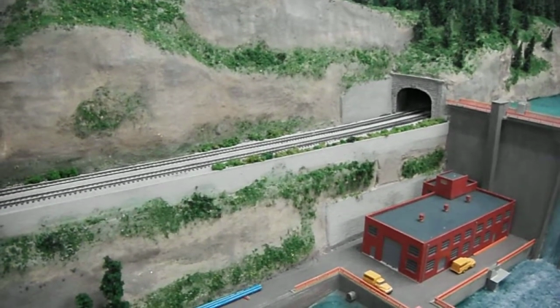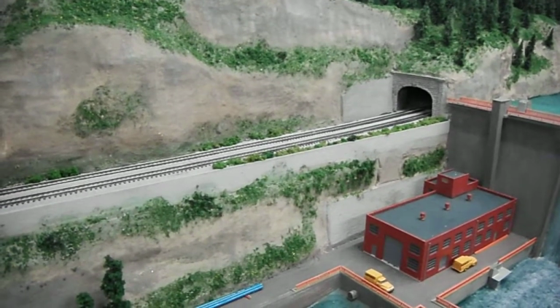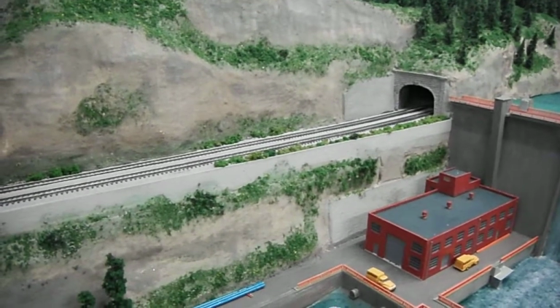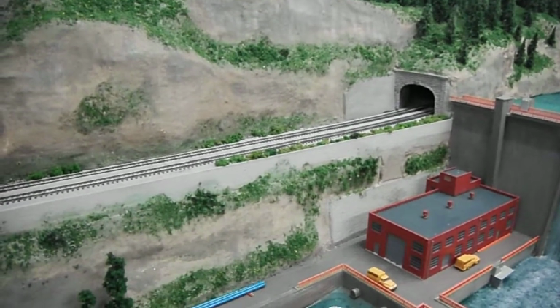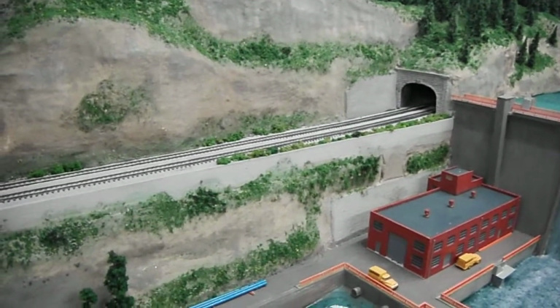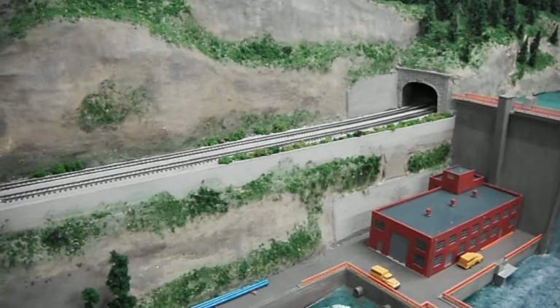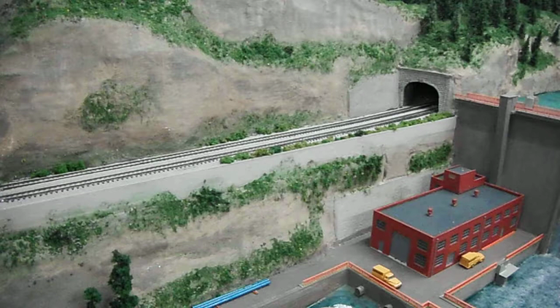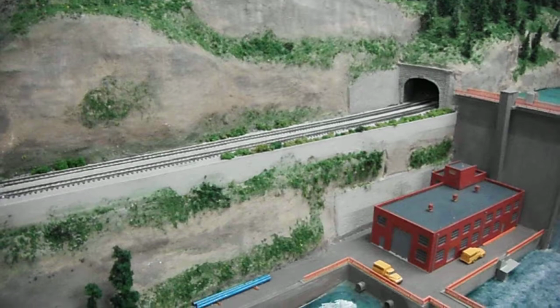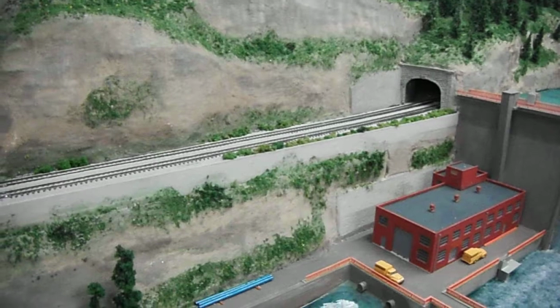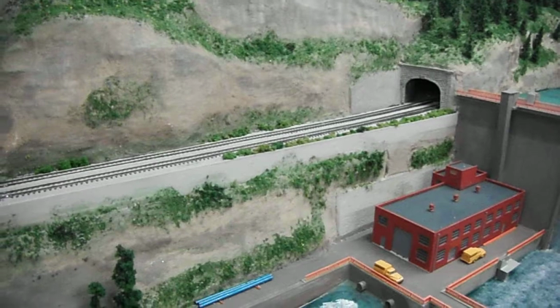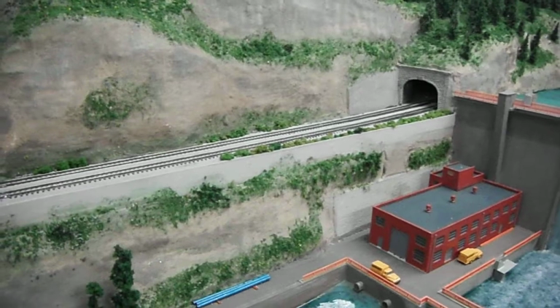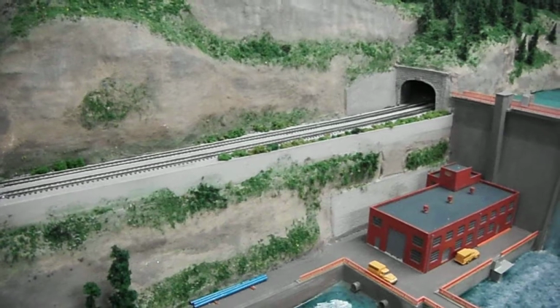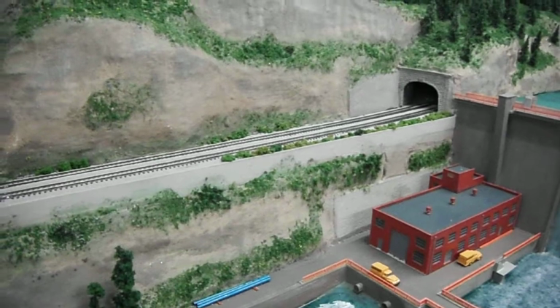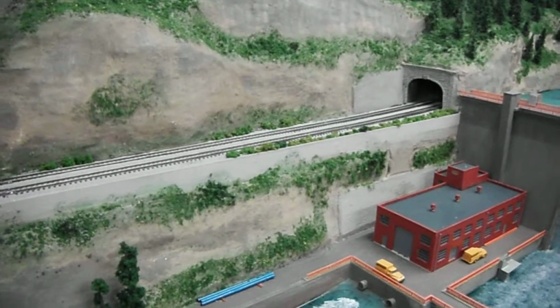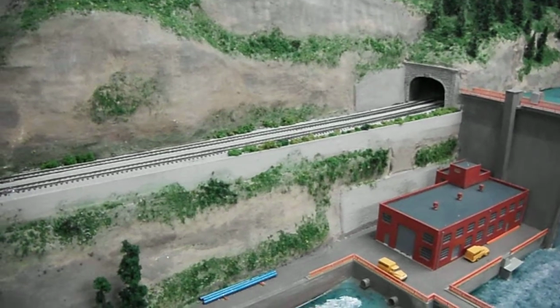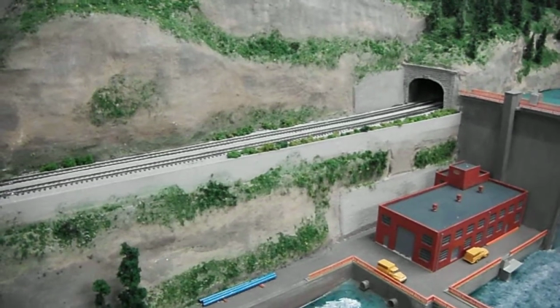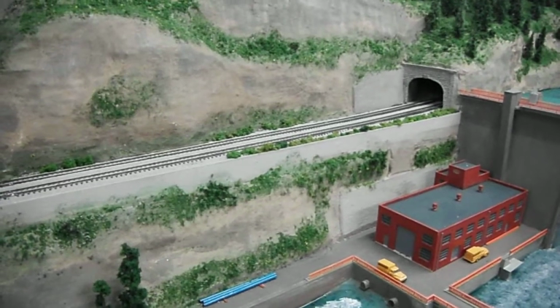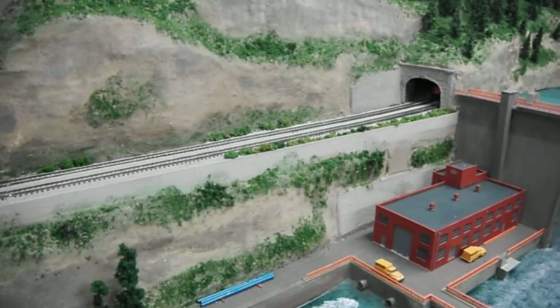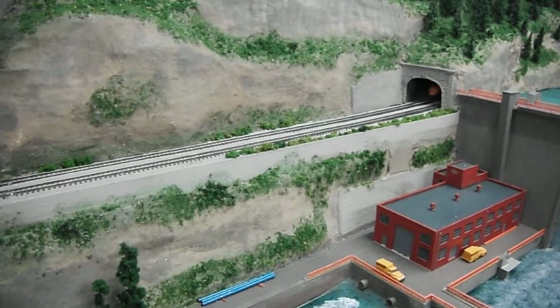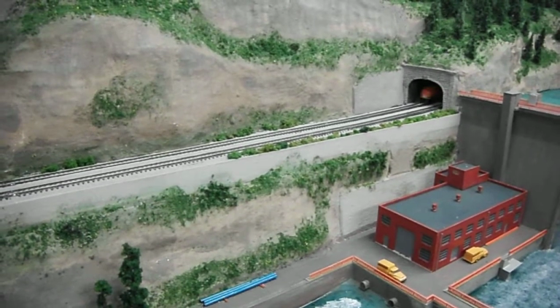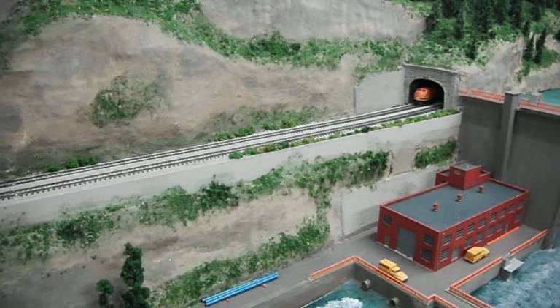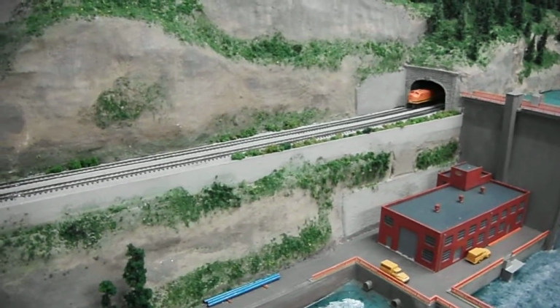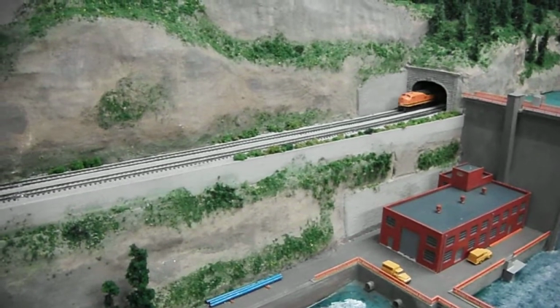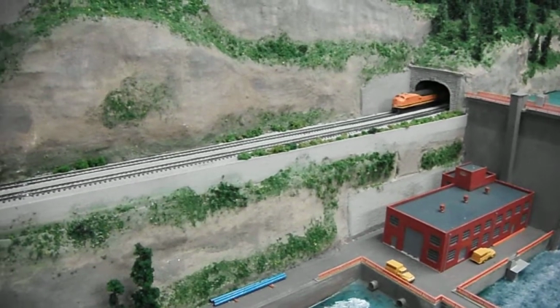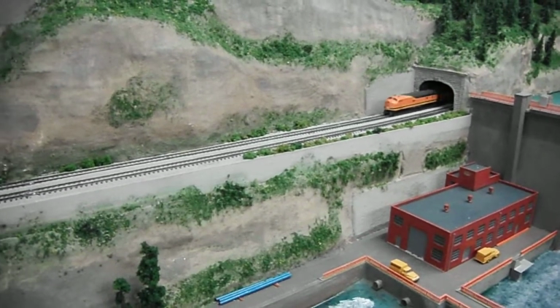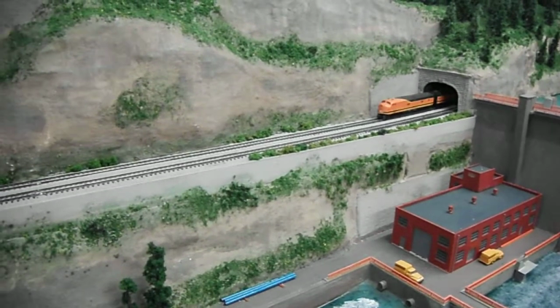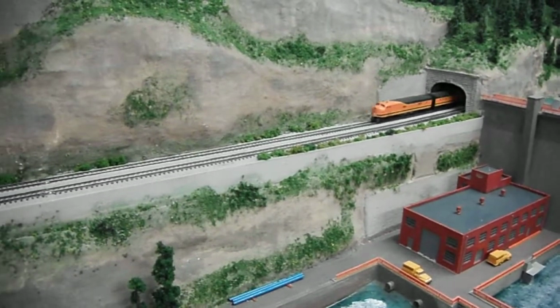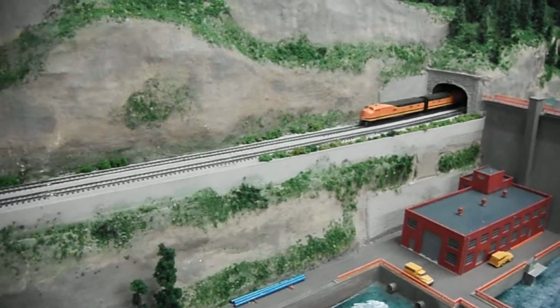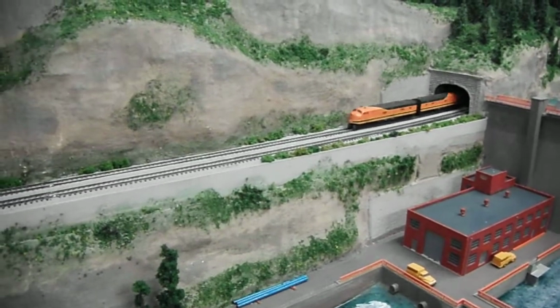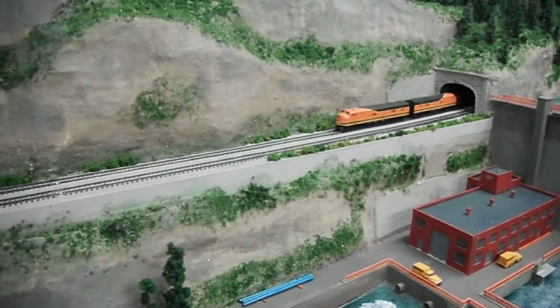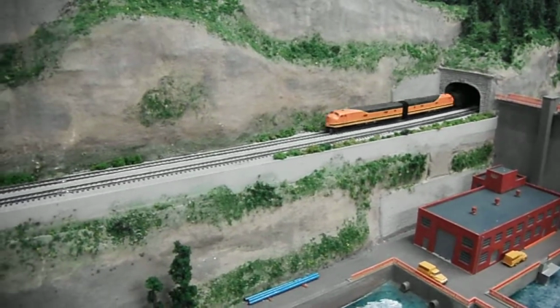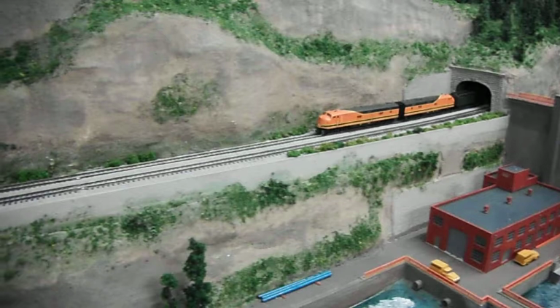We're headed south towards Swiddle Yard No. 1, and here we are.